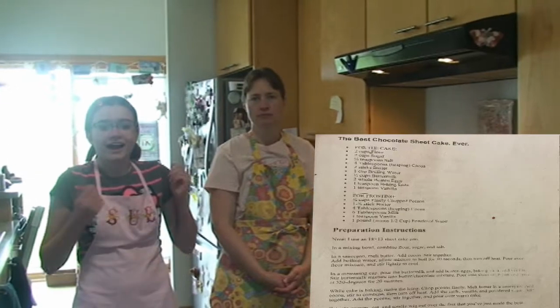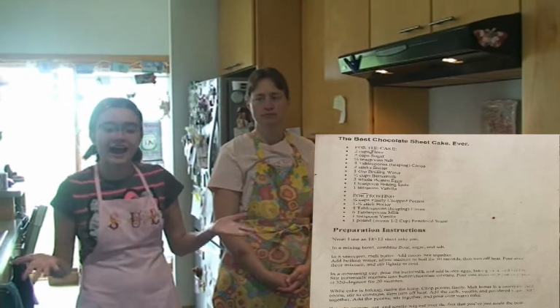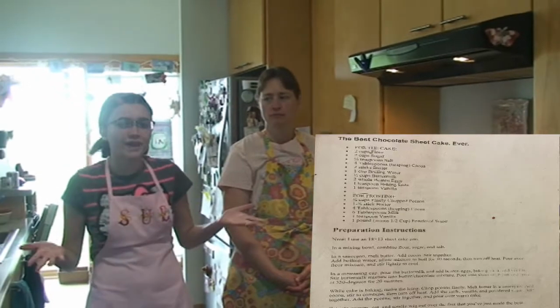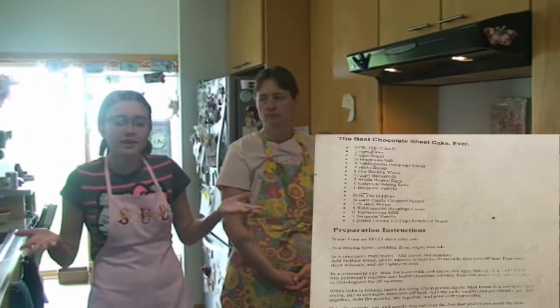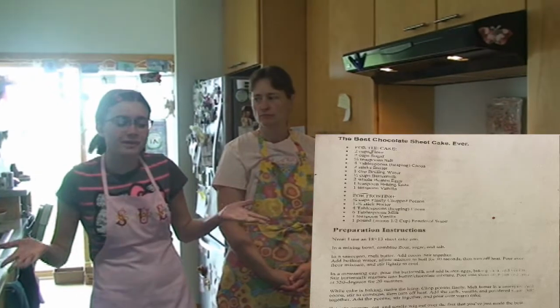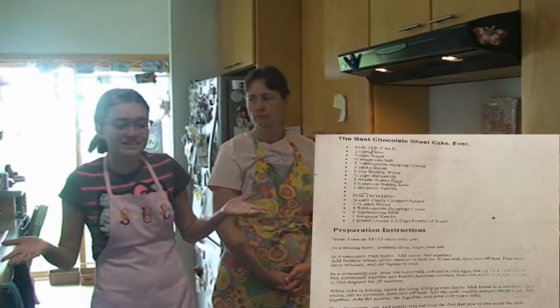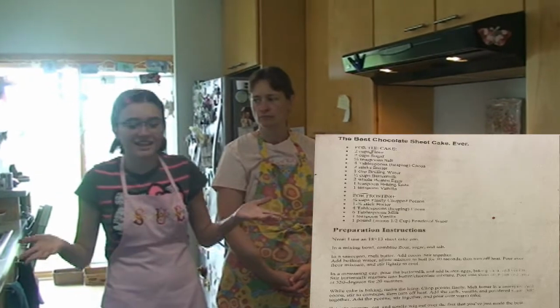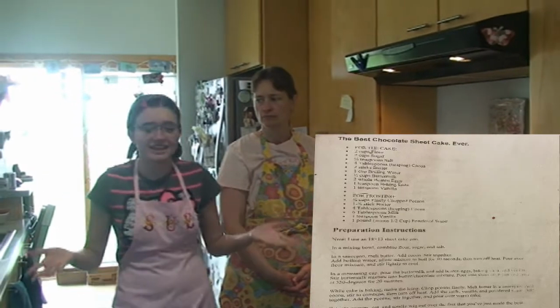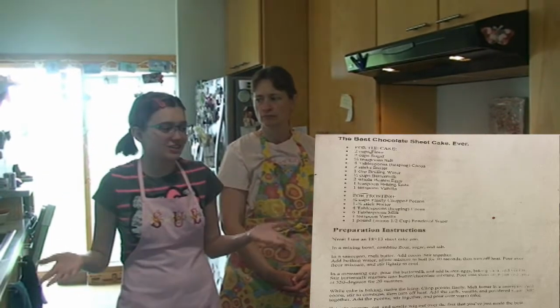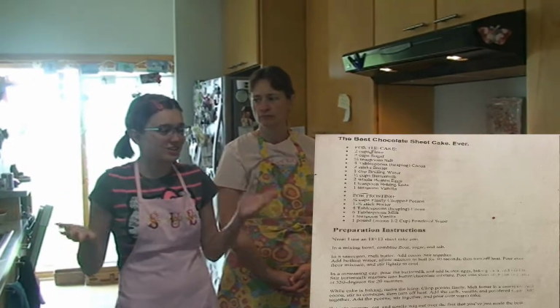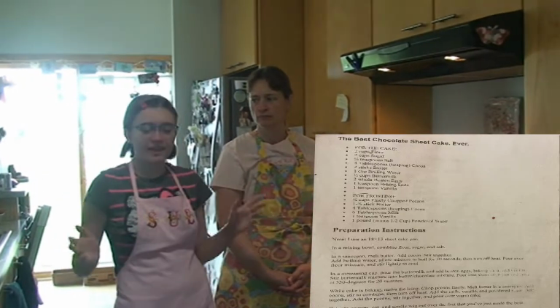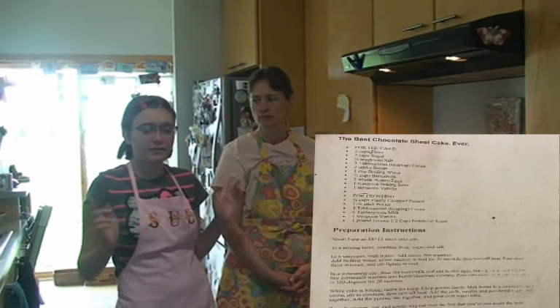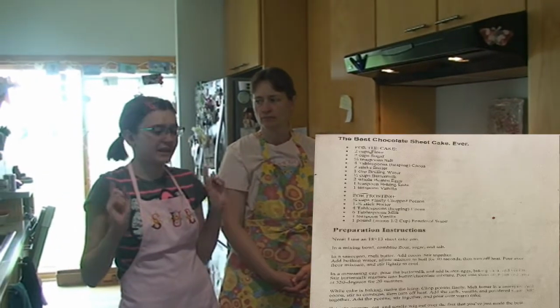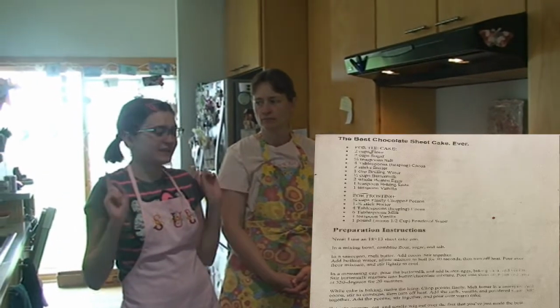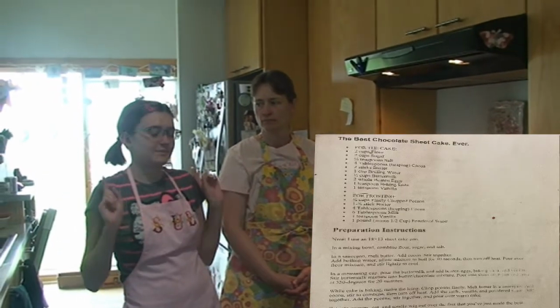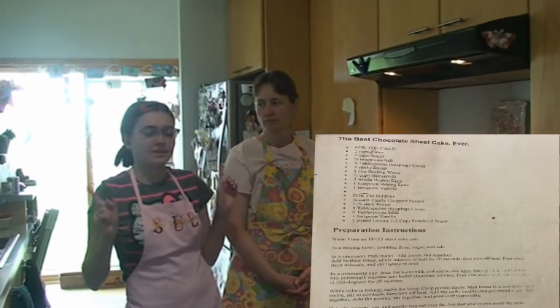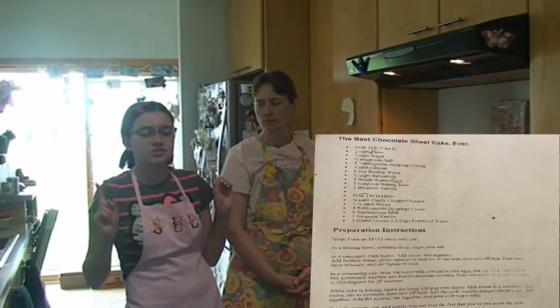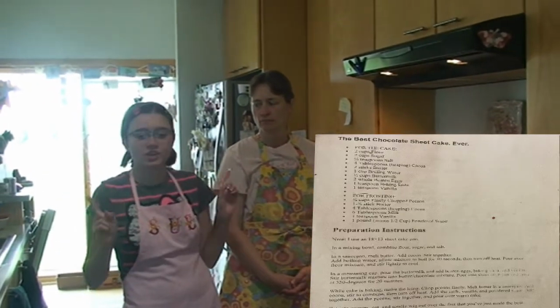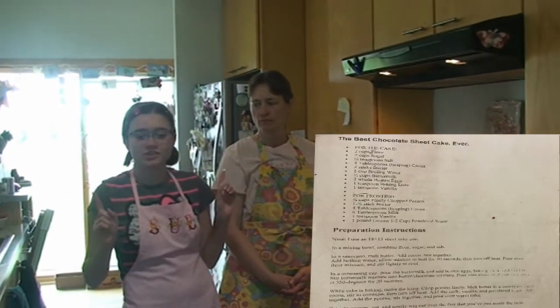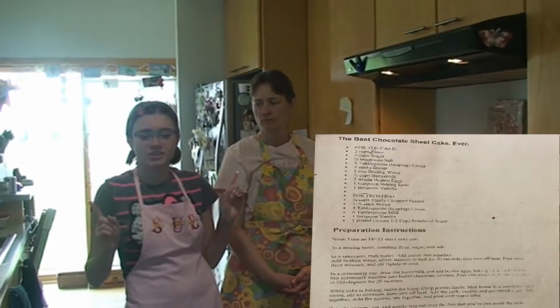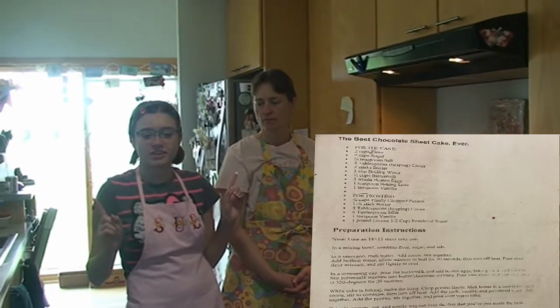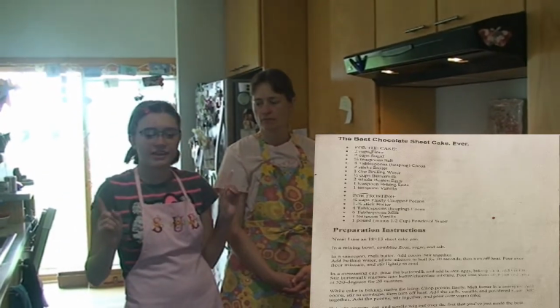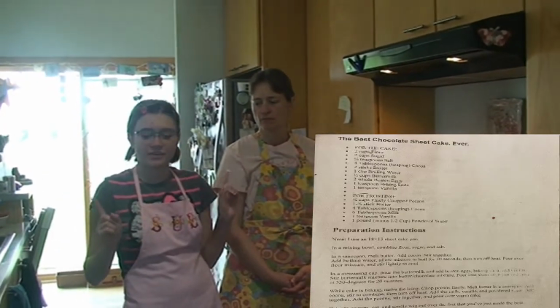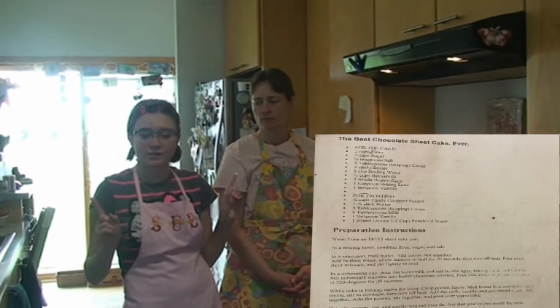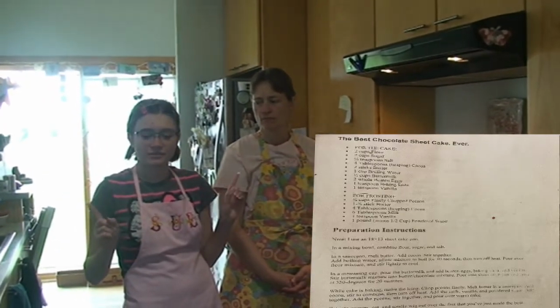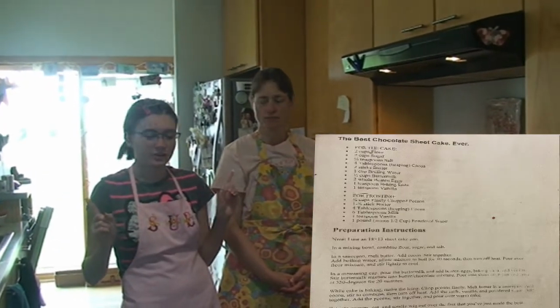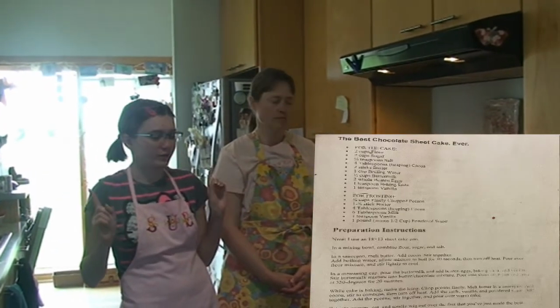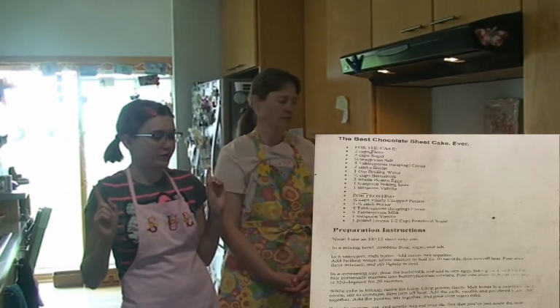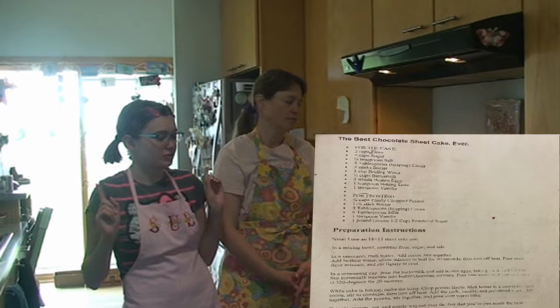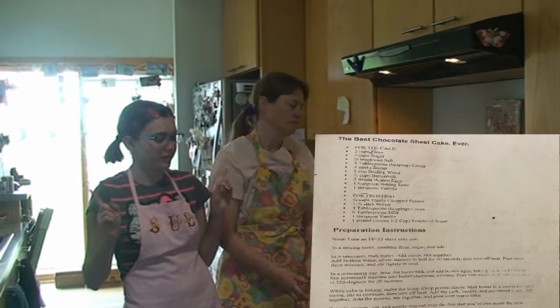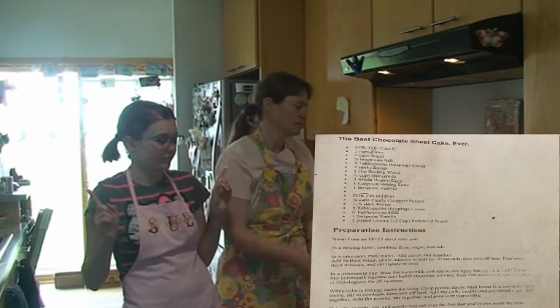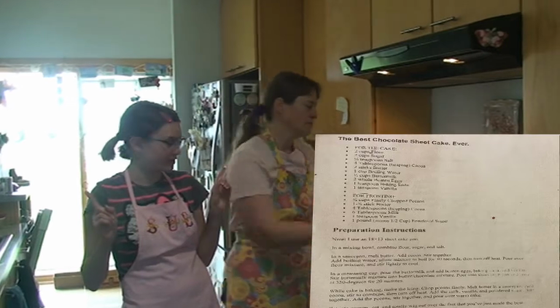Hi! Welcome back to Geek in the Kitchen. Today we're making the best chocolate sheet cake ever, according to my friend.